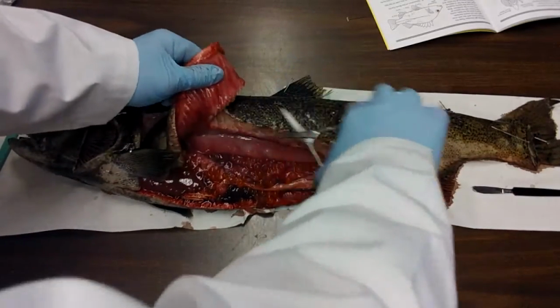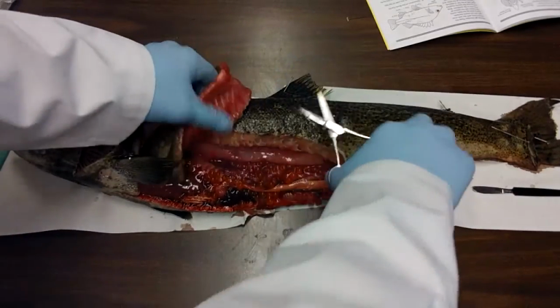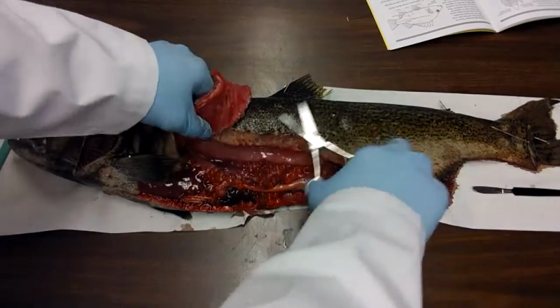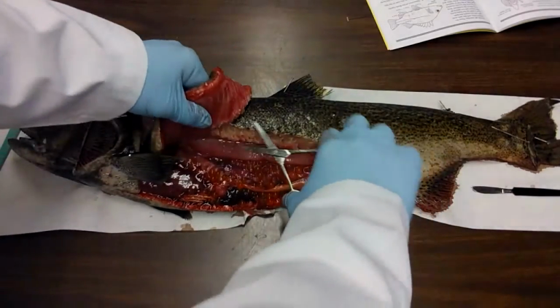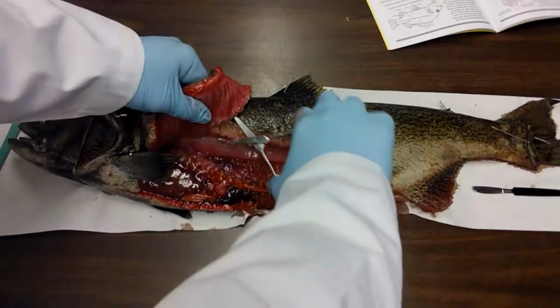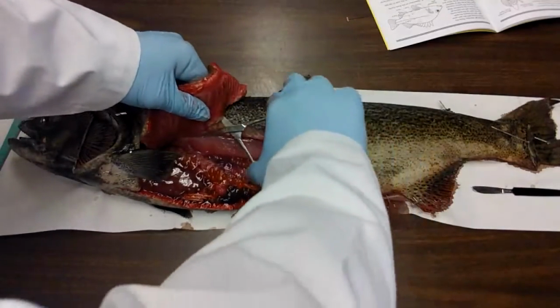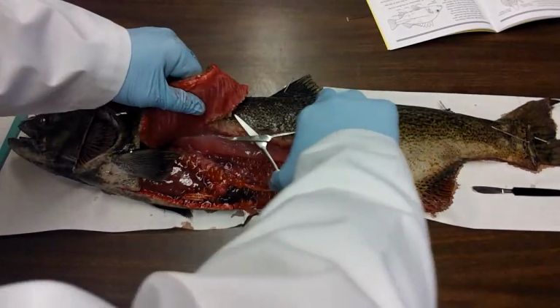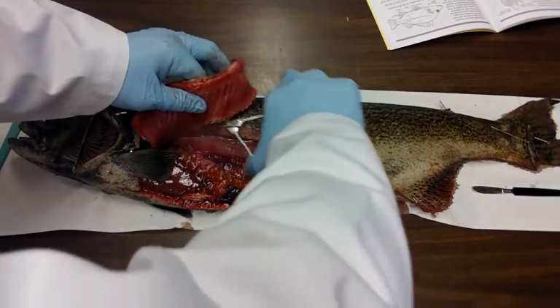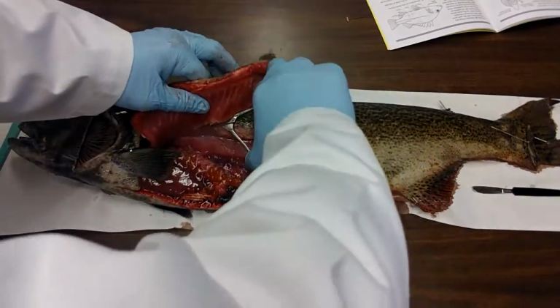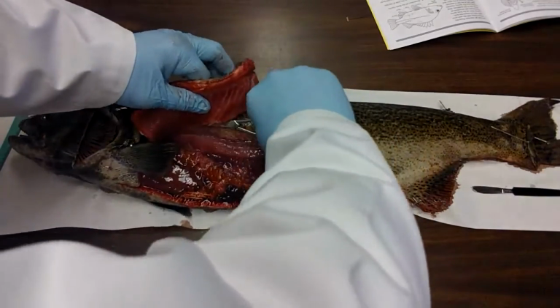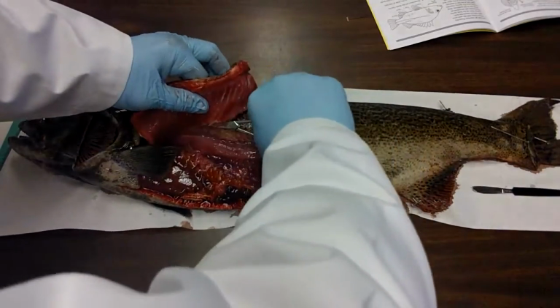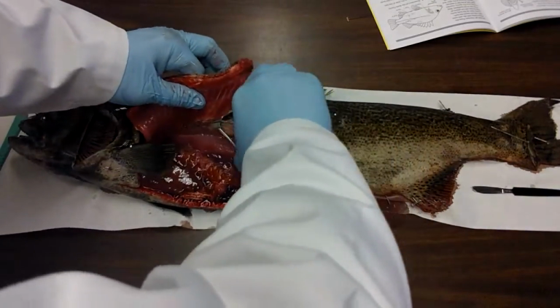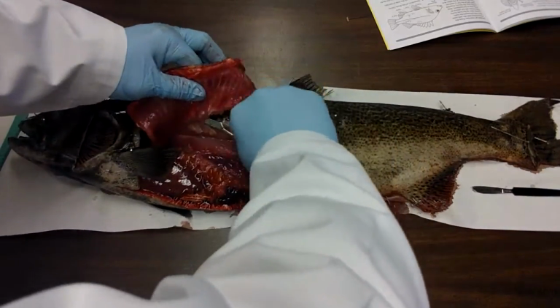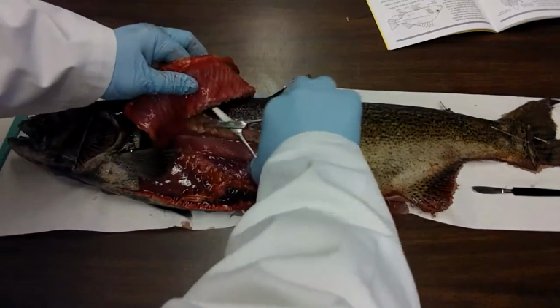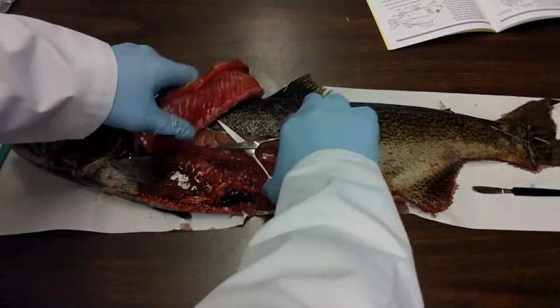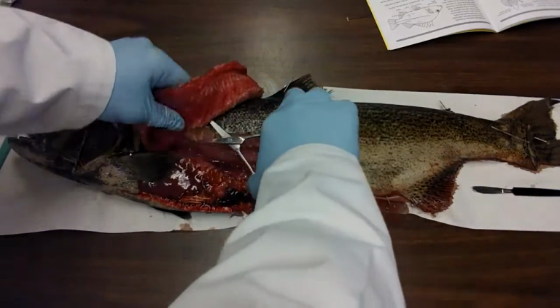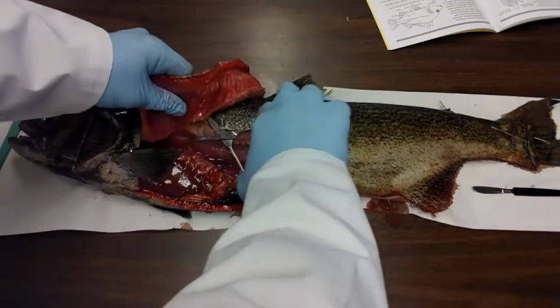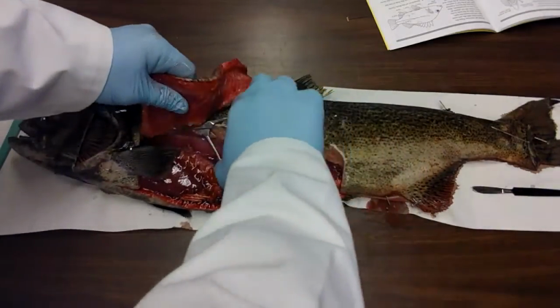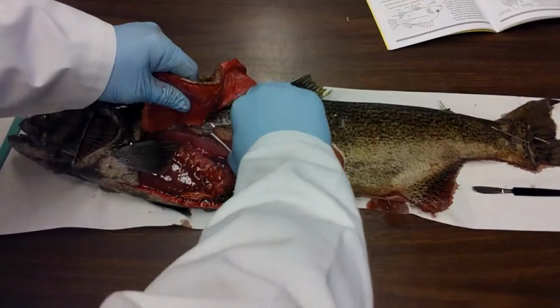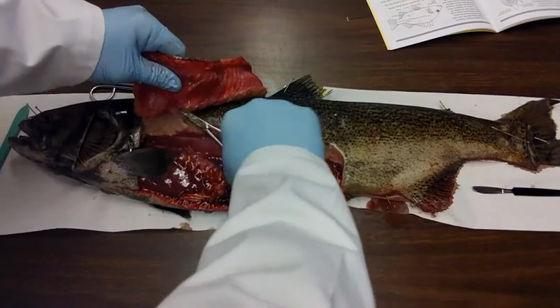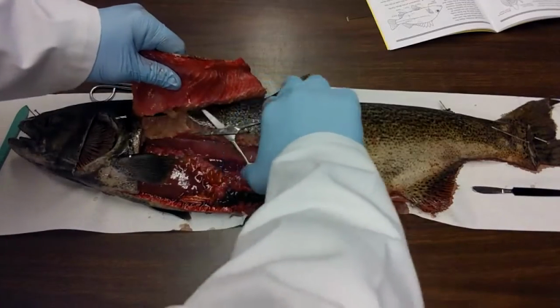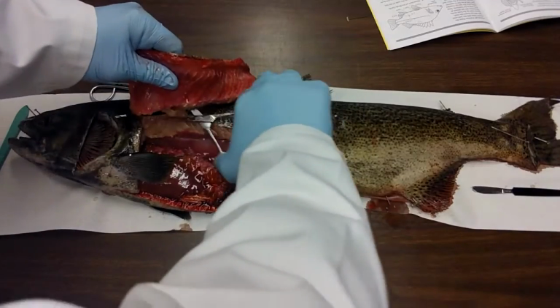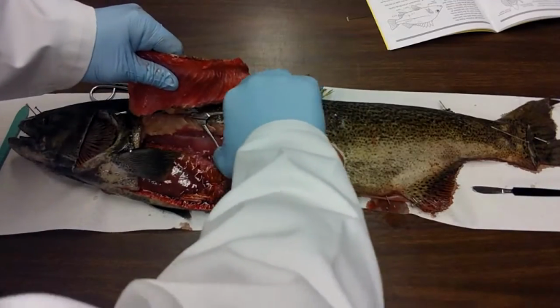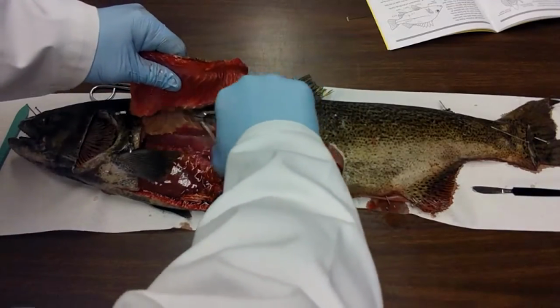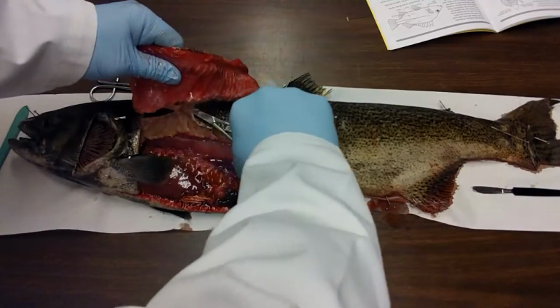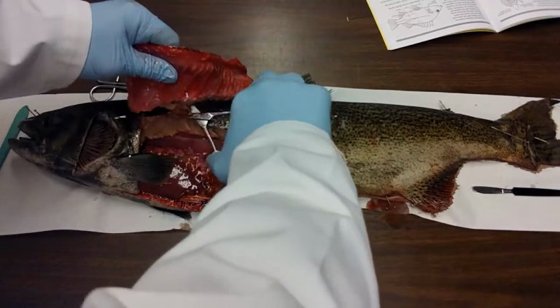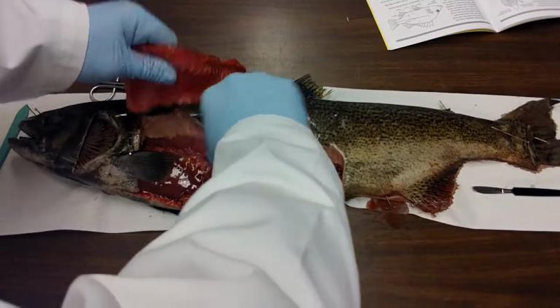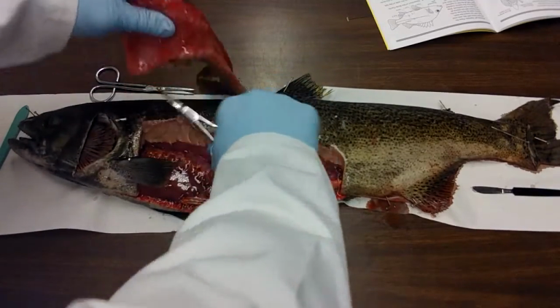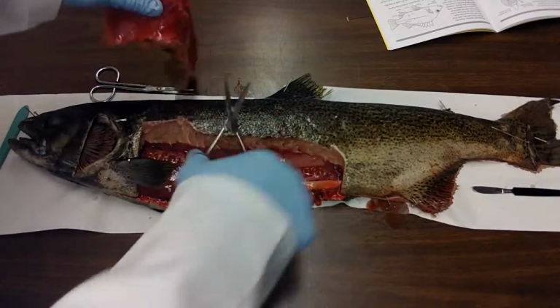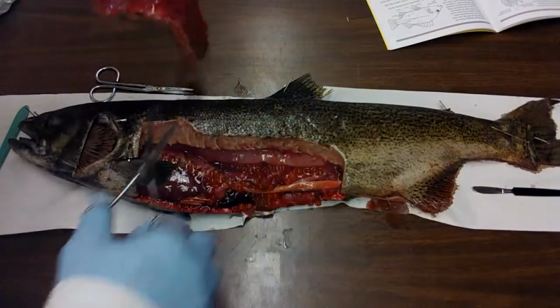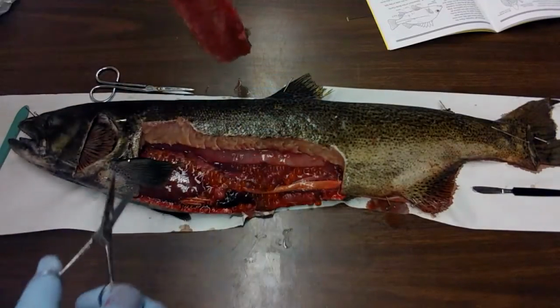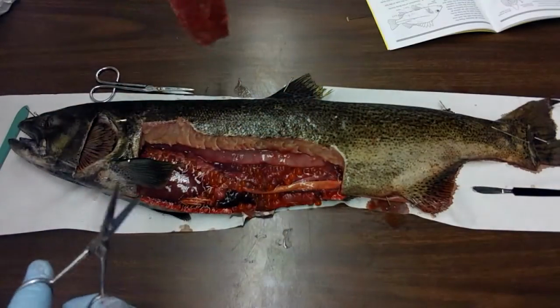Right now I'm actually cutting through some ribcage. There are actually some bones in there, so I'm just cutting them back.